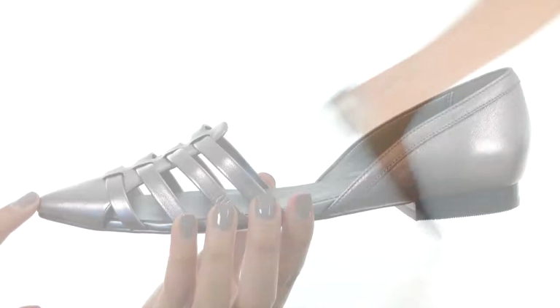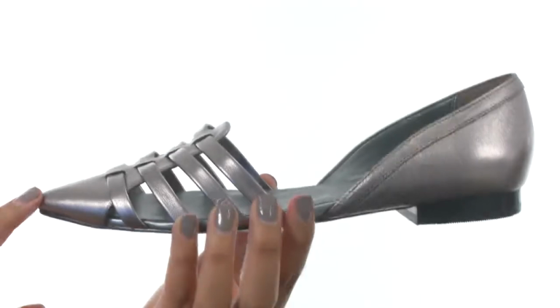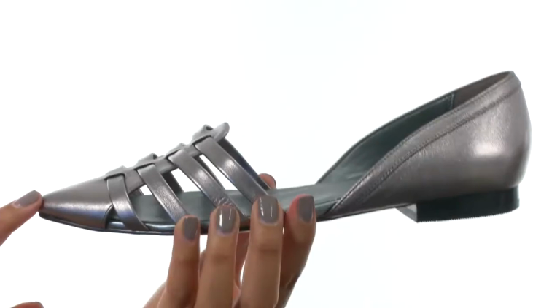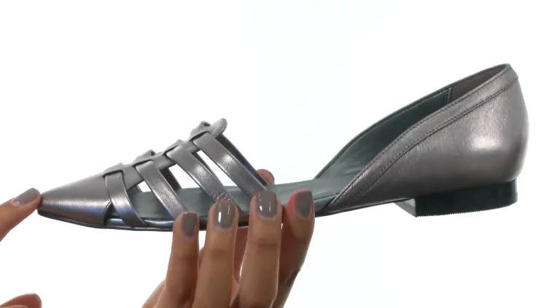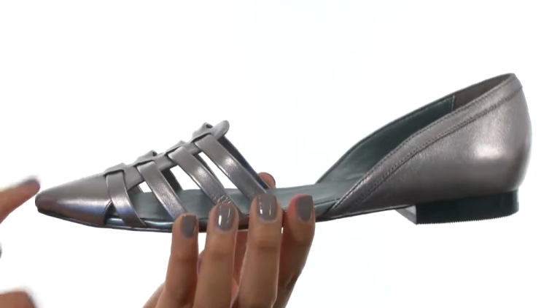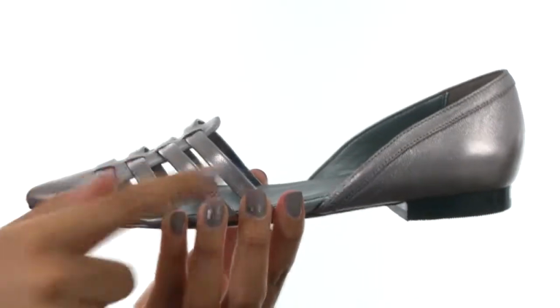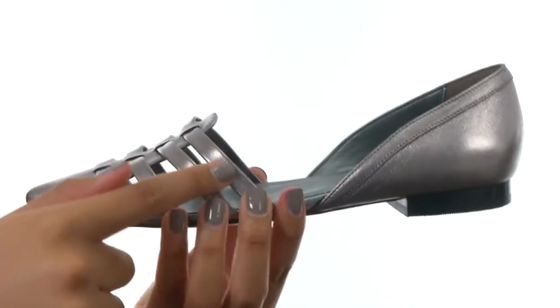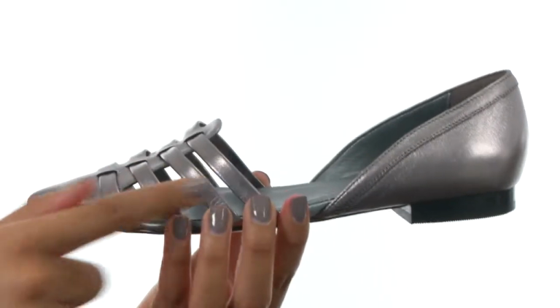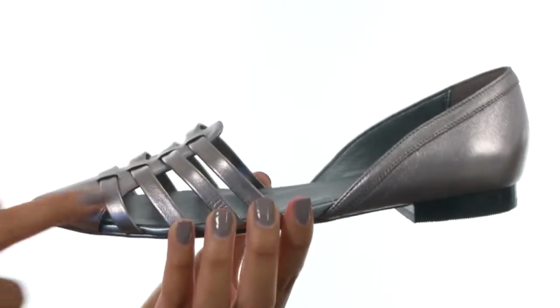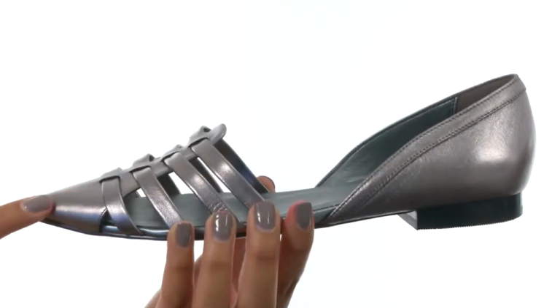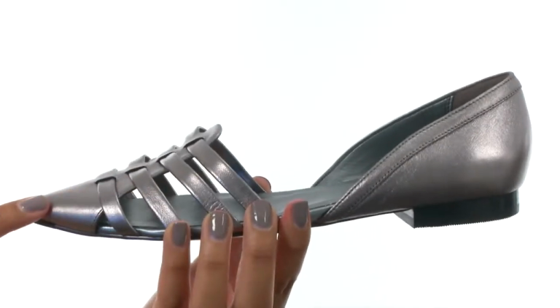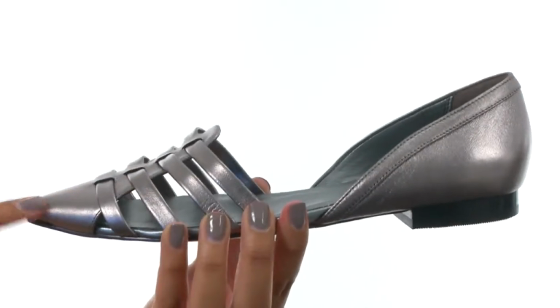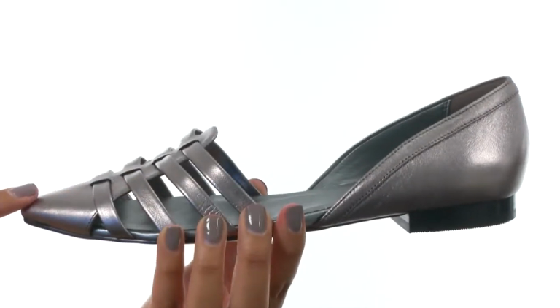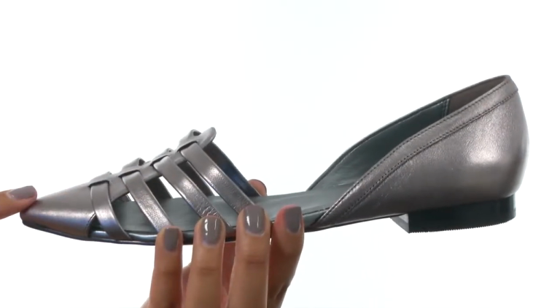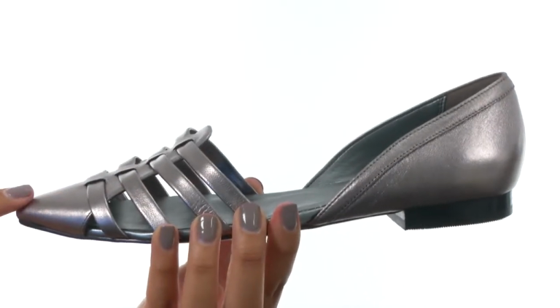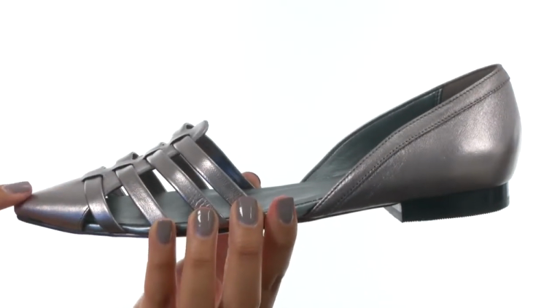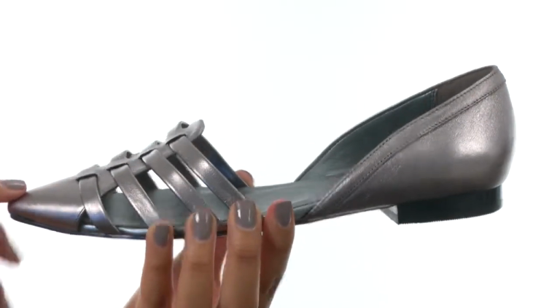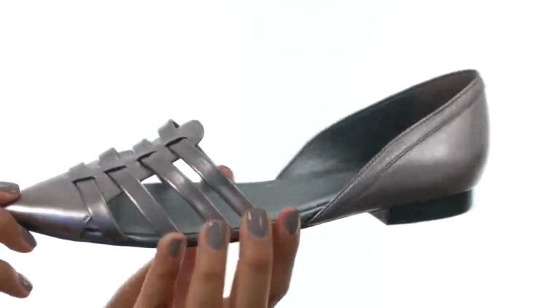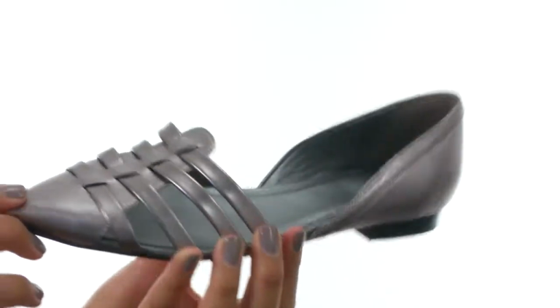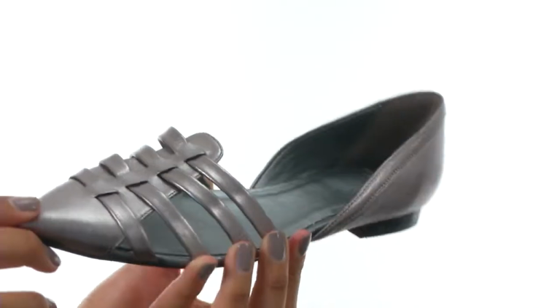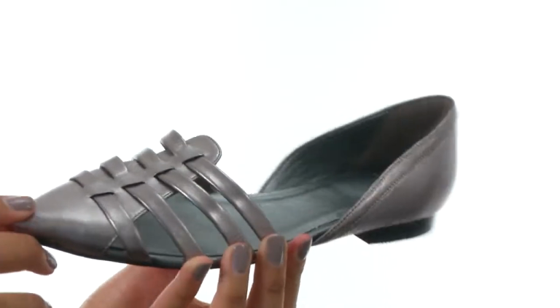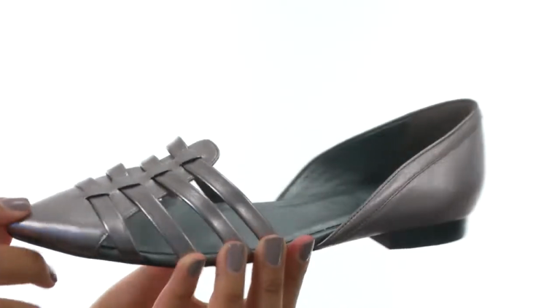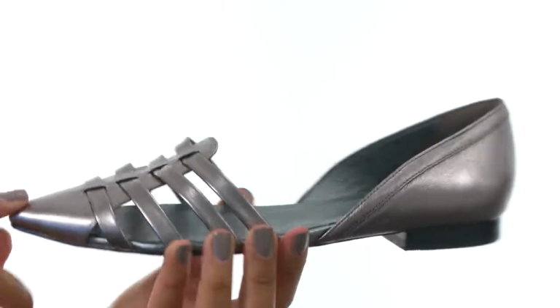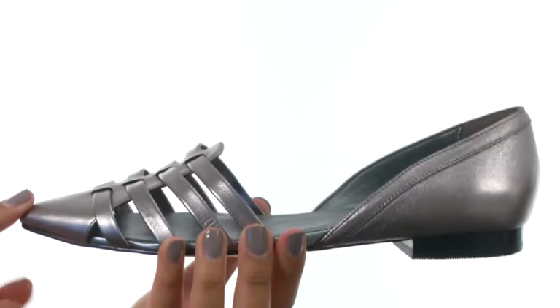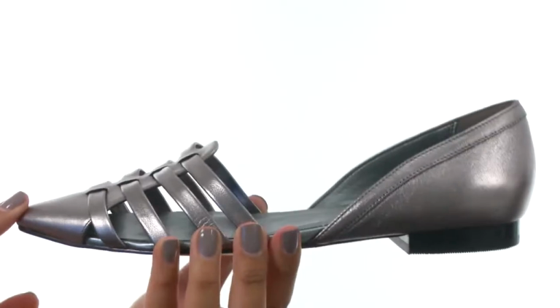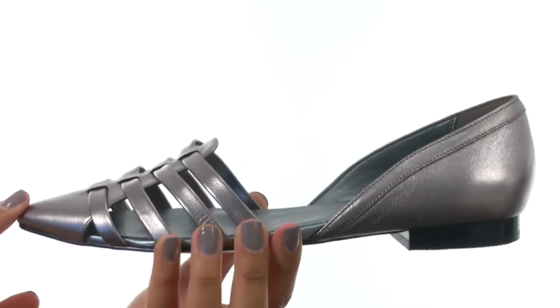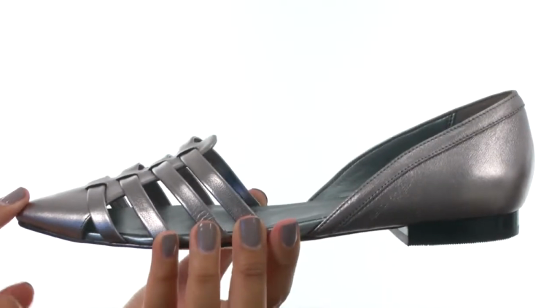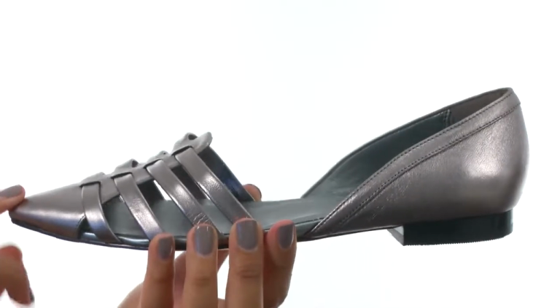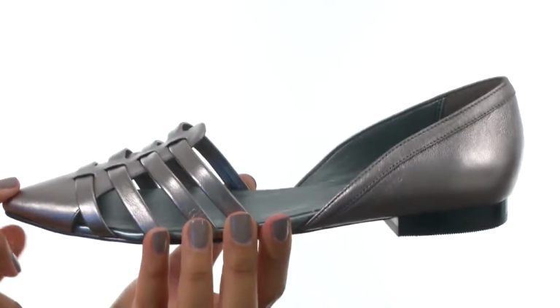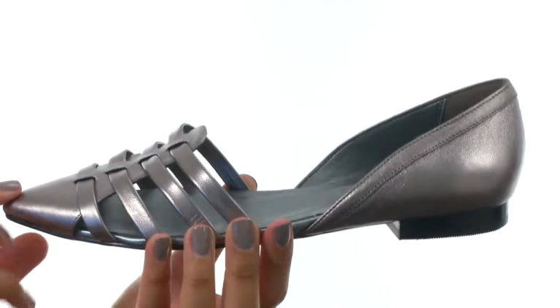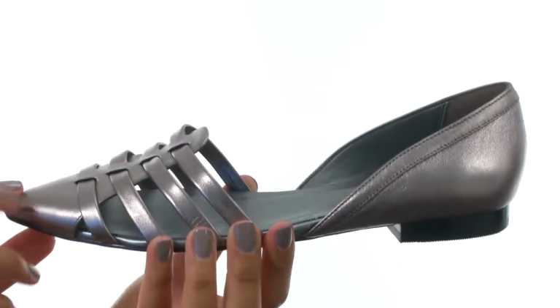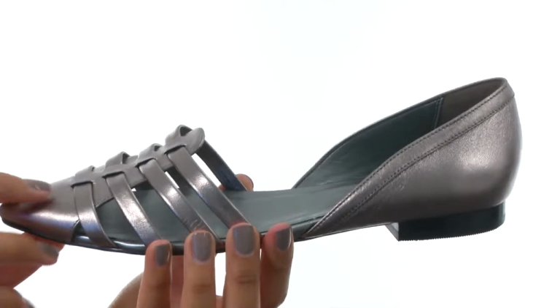This shoe has a beautiful metallic upper with a slip-on design that makes it easy for on and off wear.